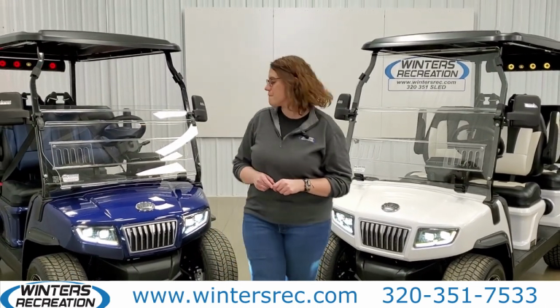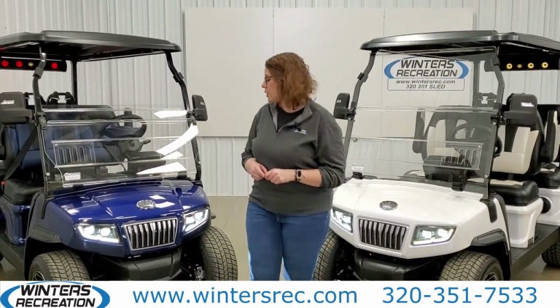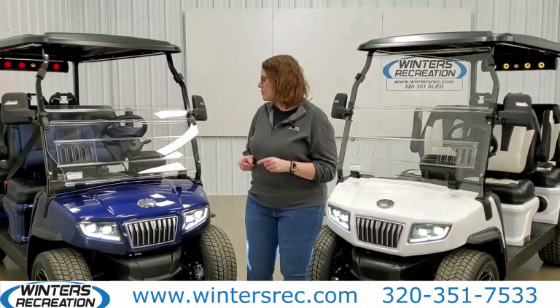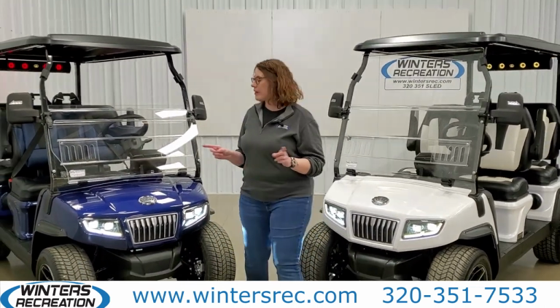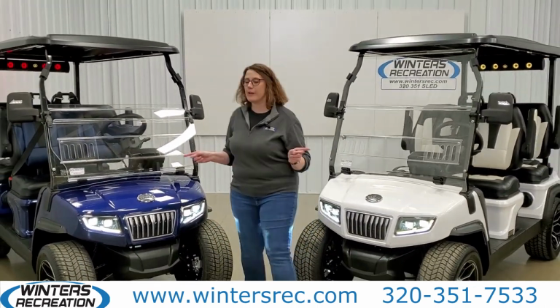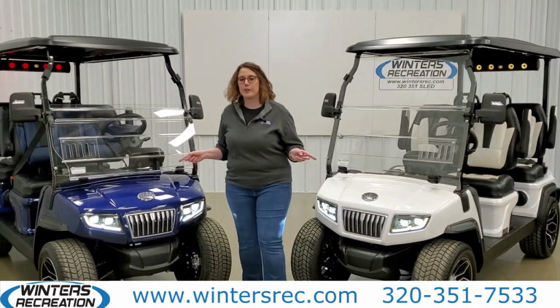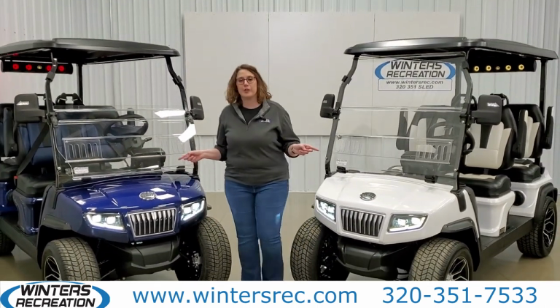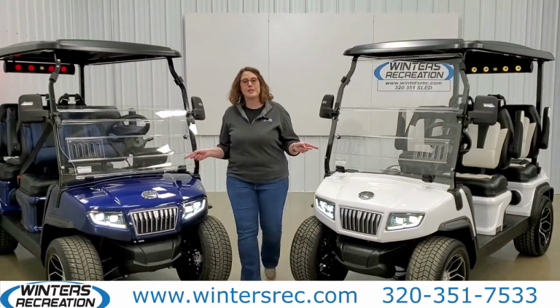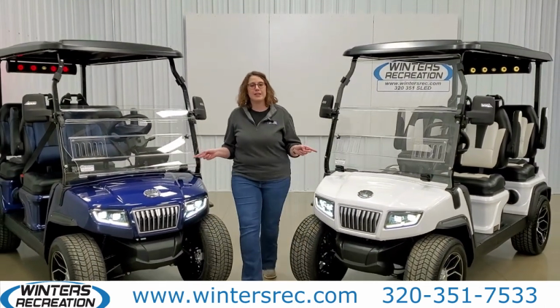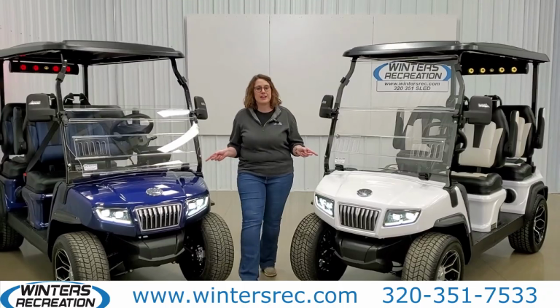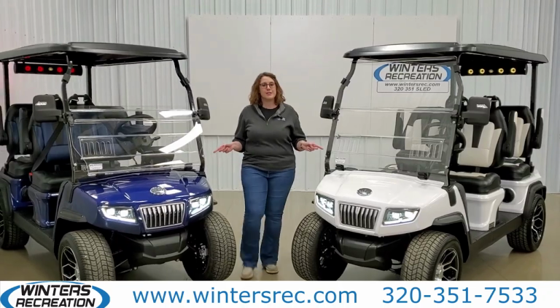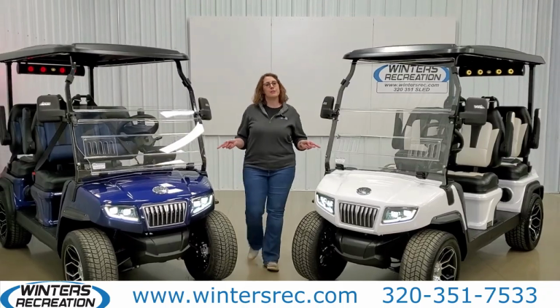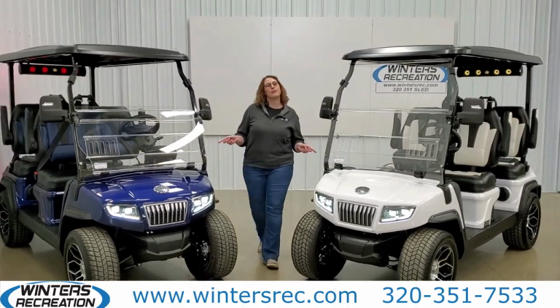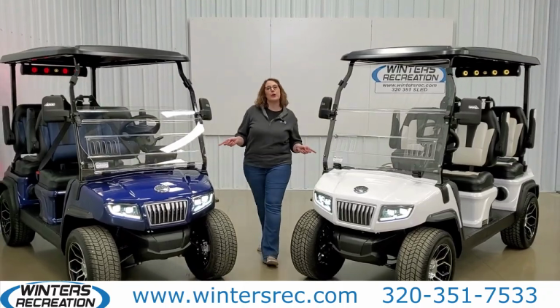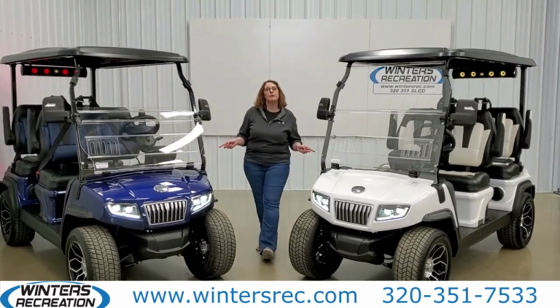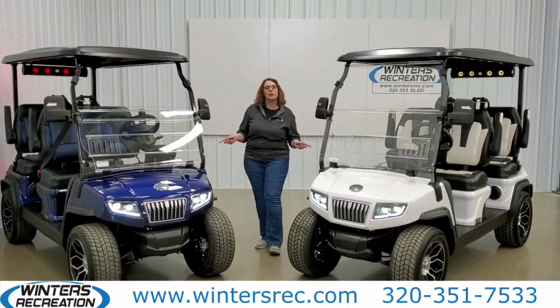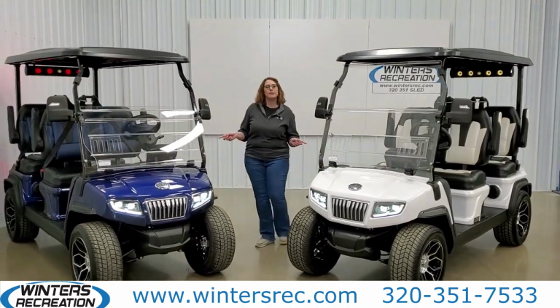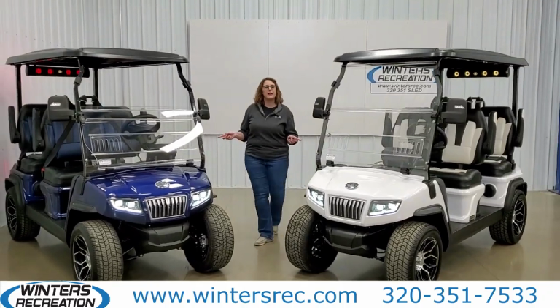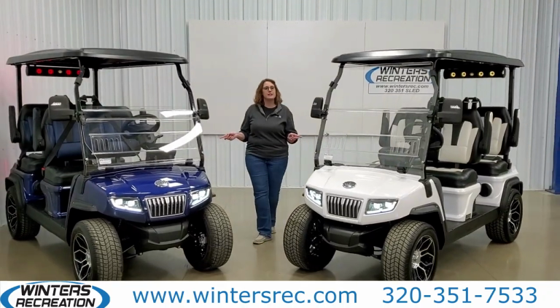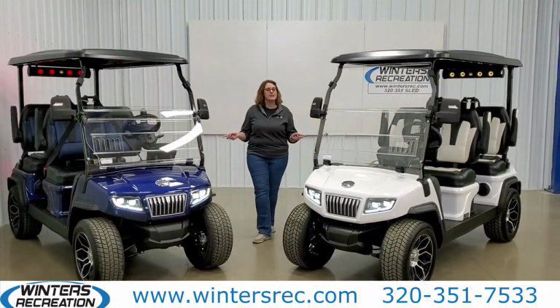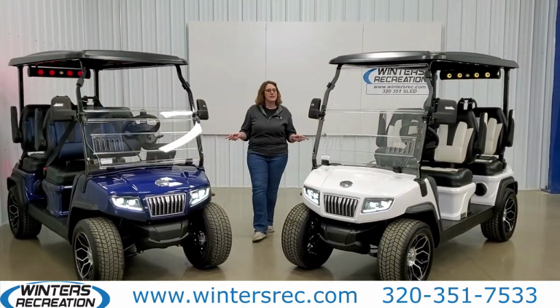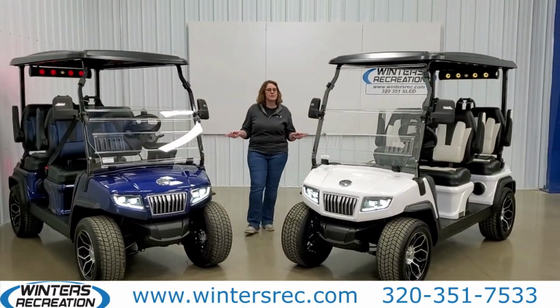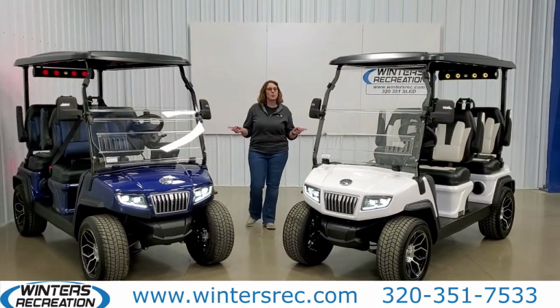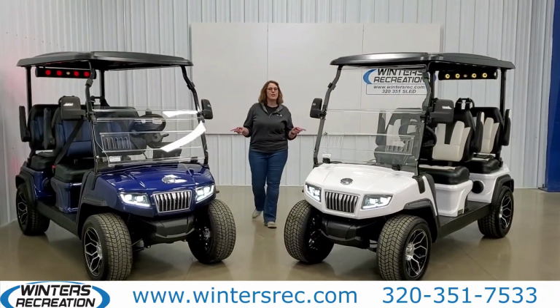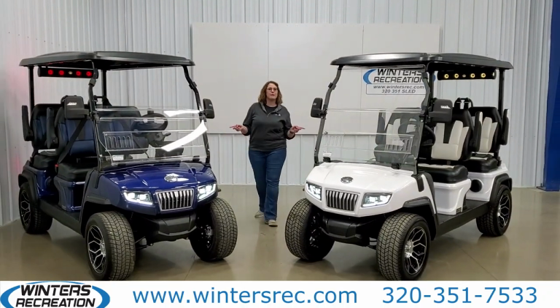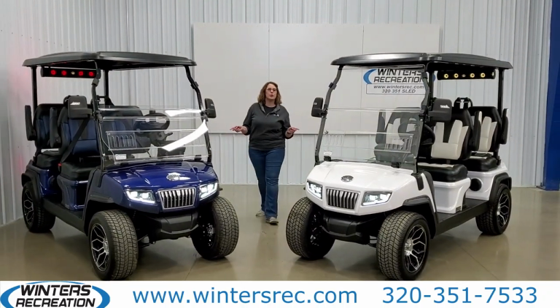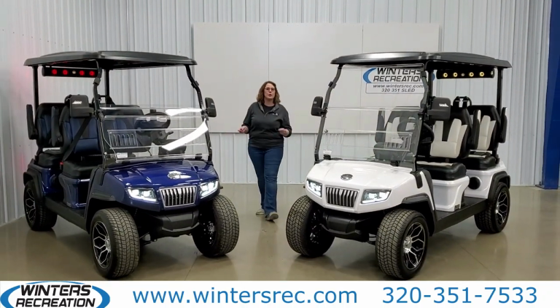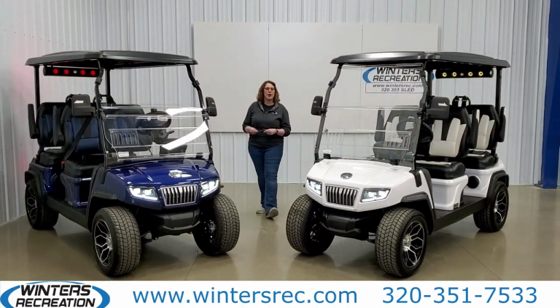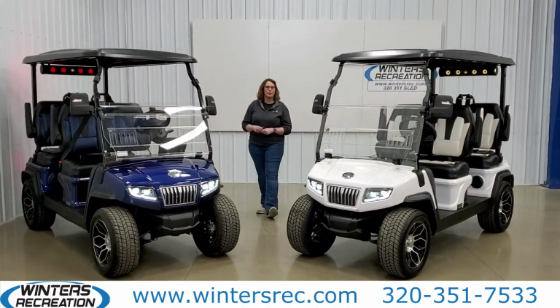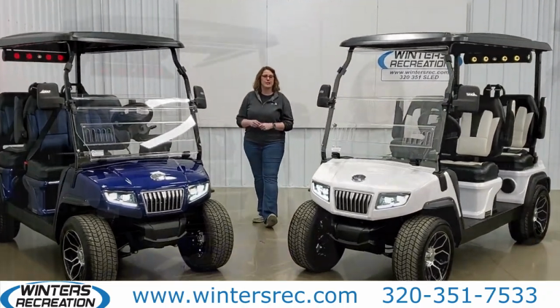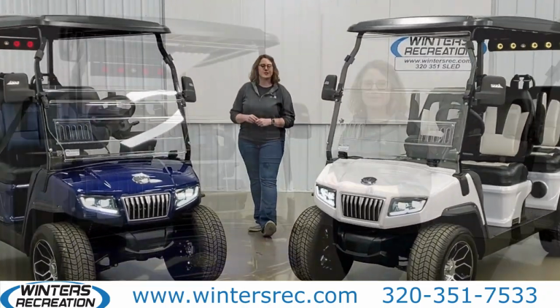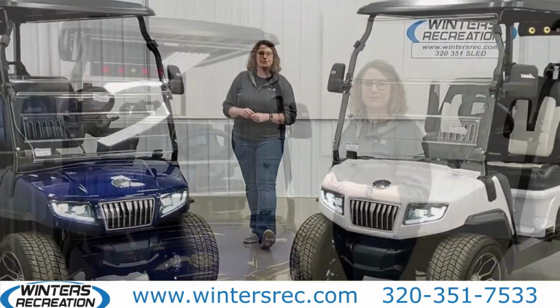First big thing you'll notice on these is the four forward-facing seats with foldable armrests.